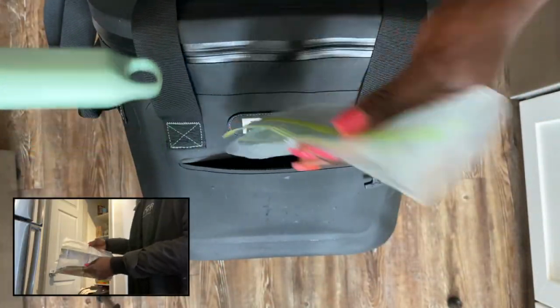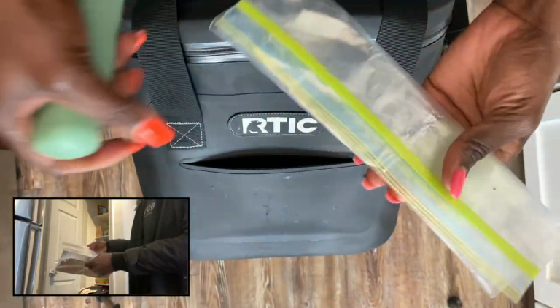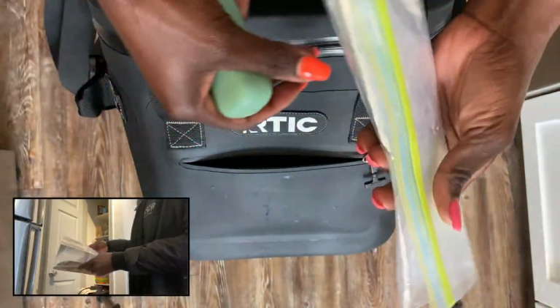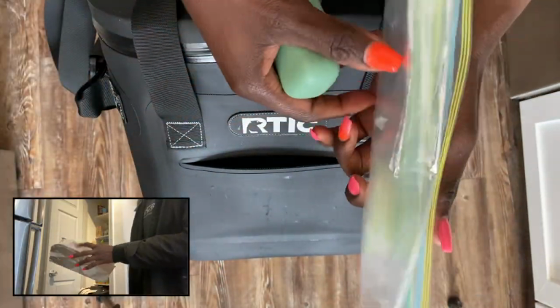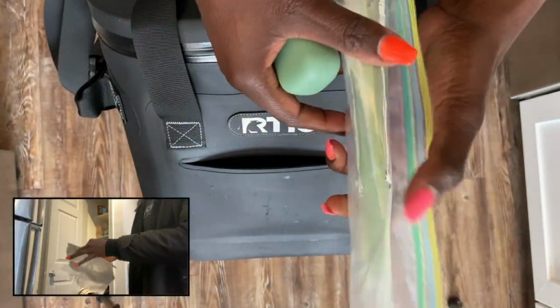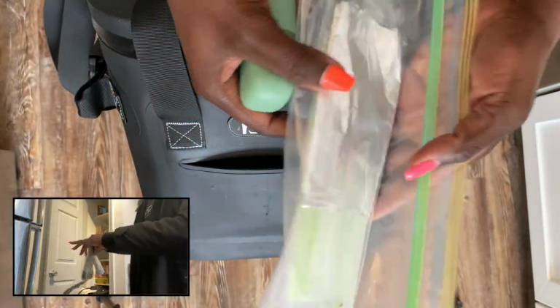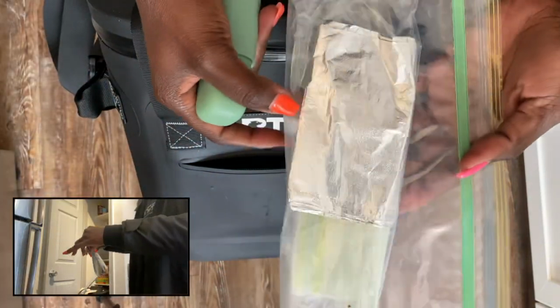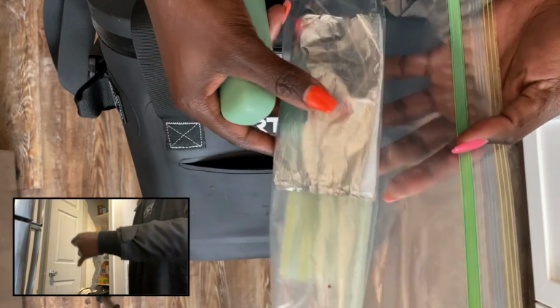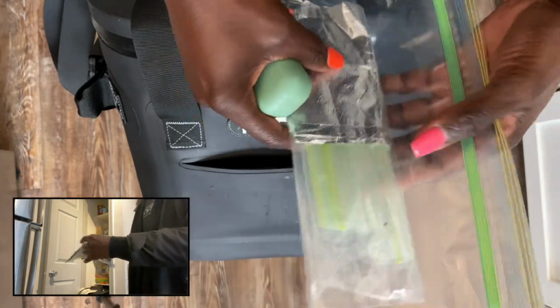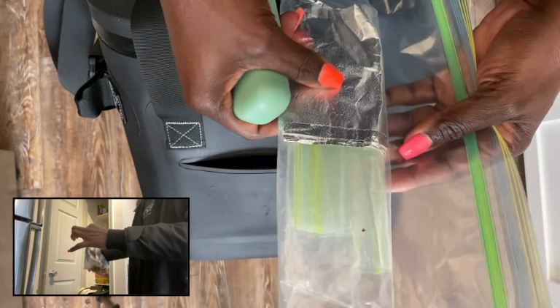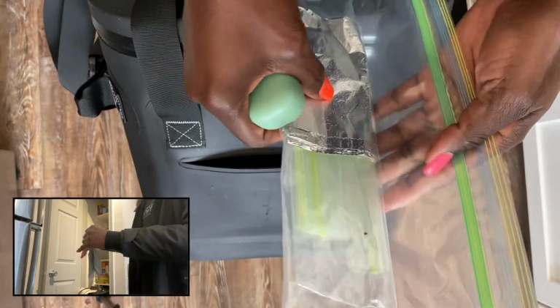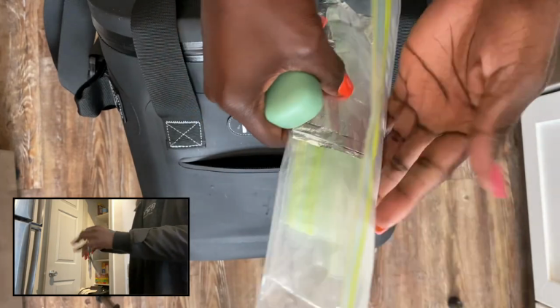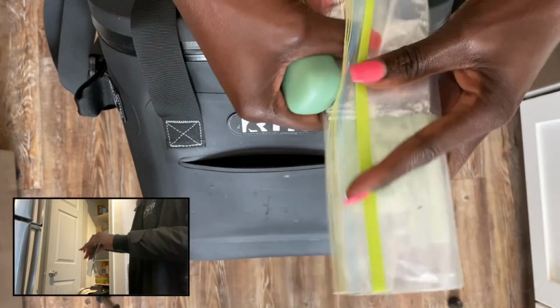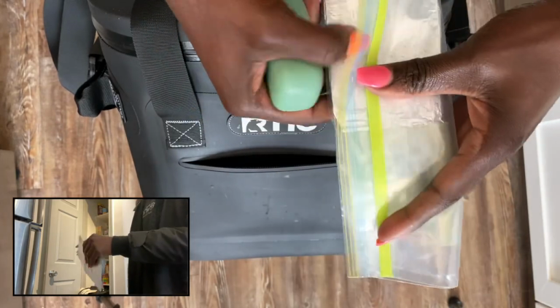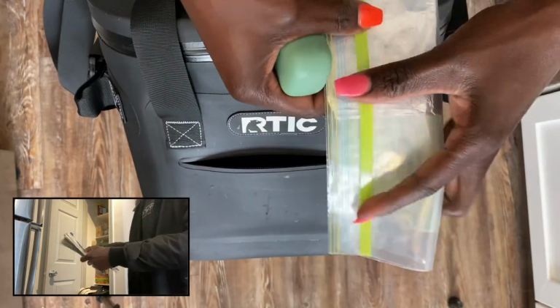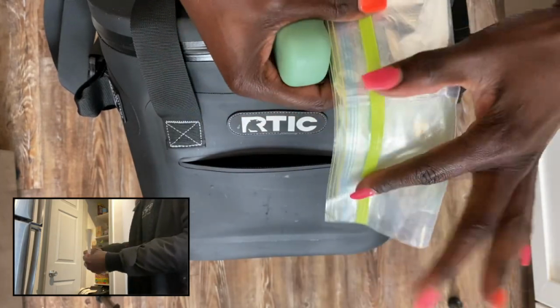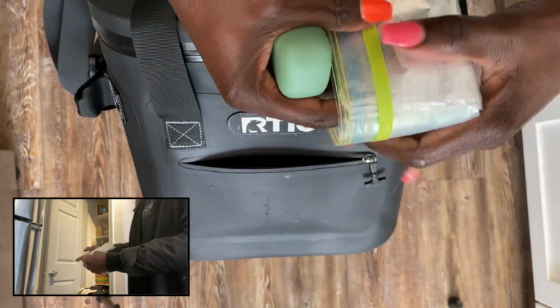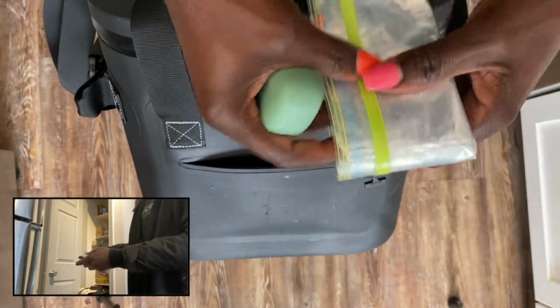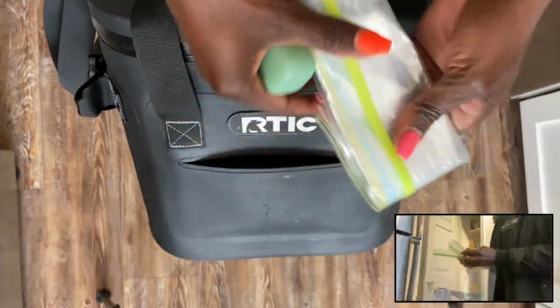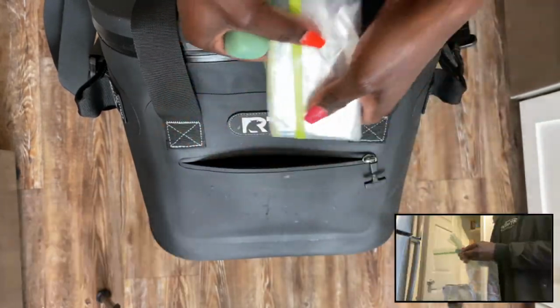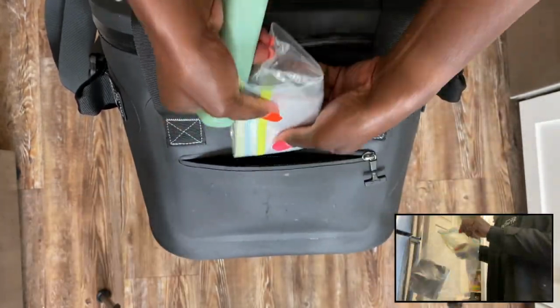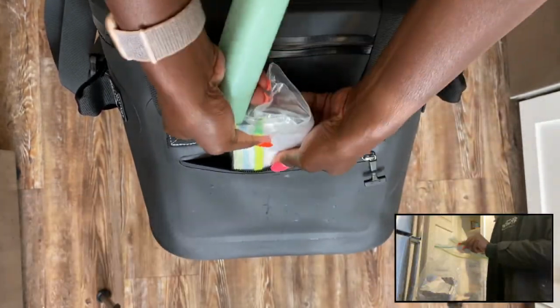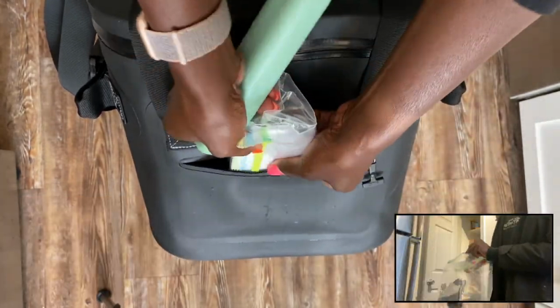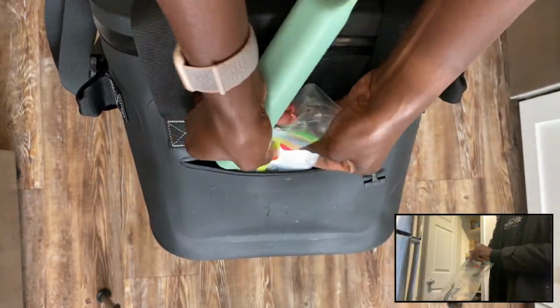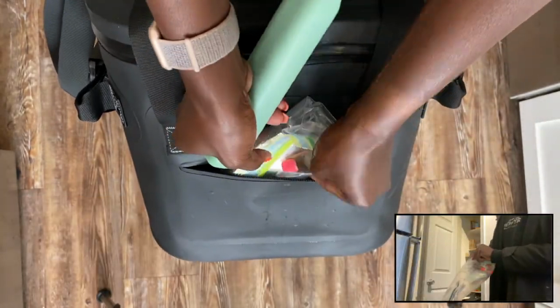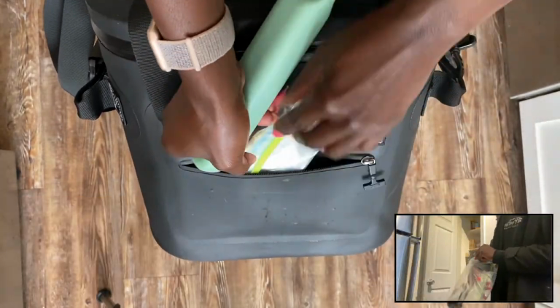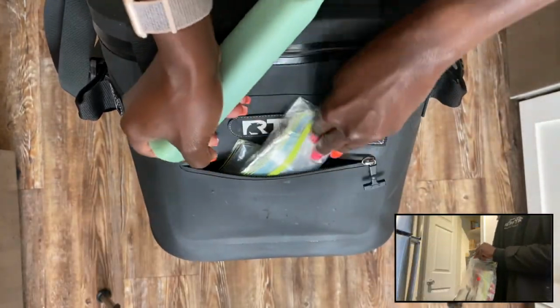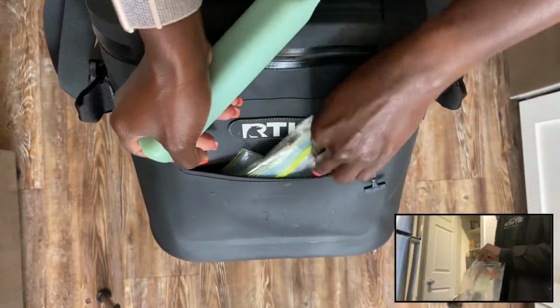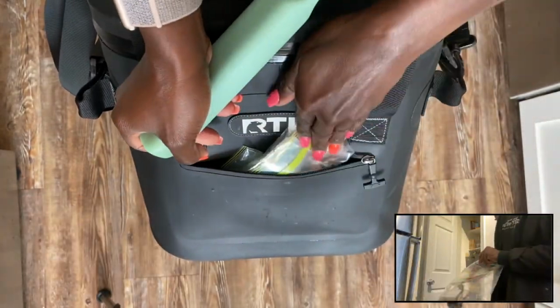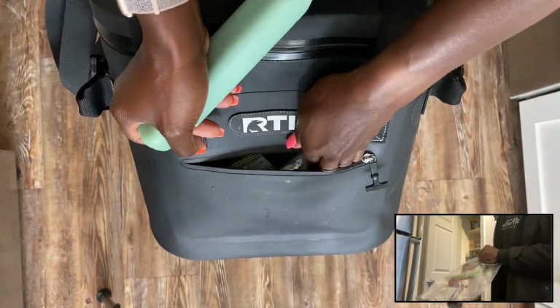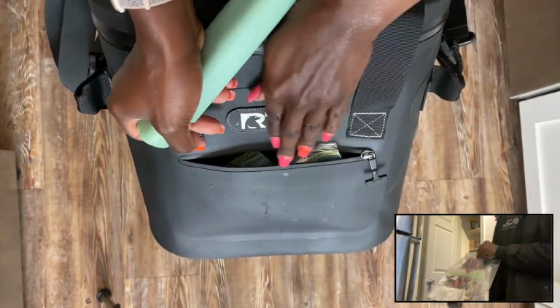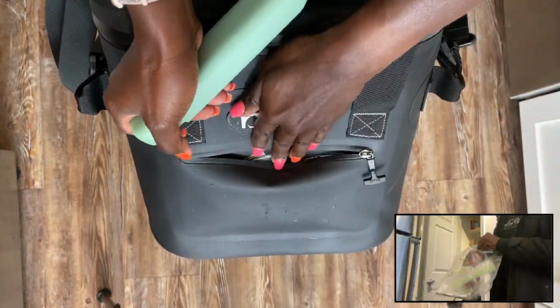I always pack some aluminum foil and a few extra Ziploc bags because you never know — you might just need them.